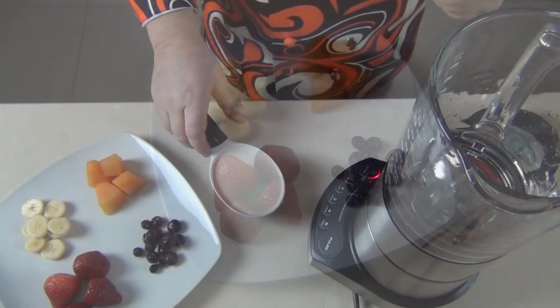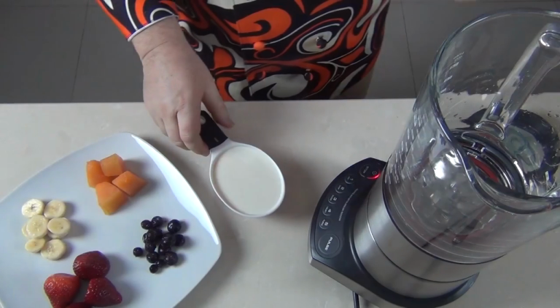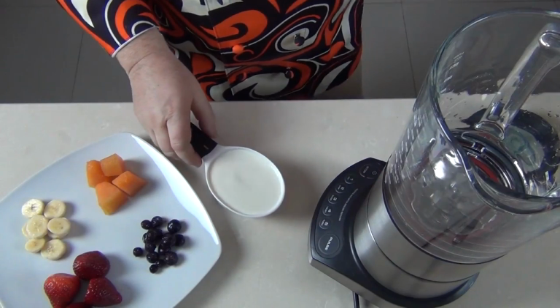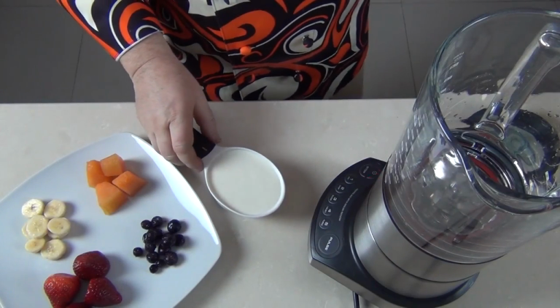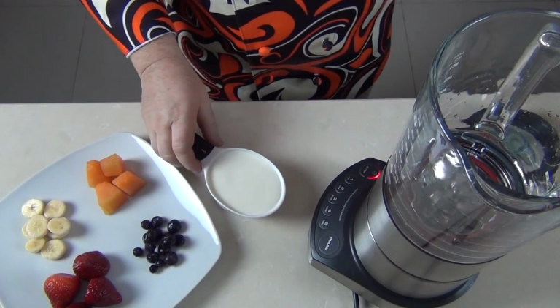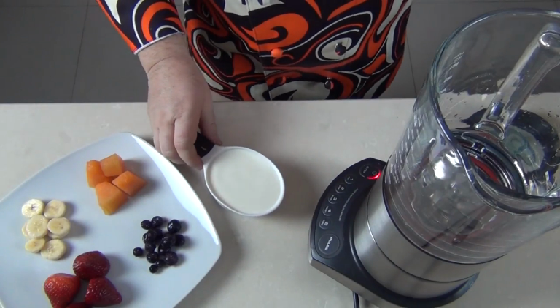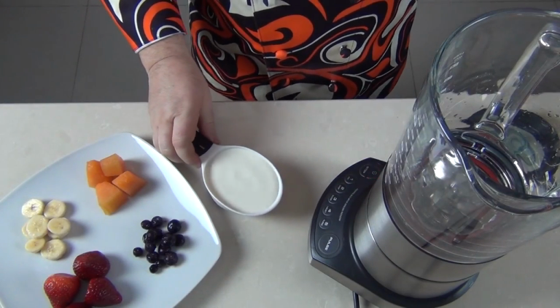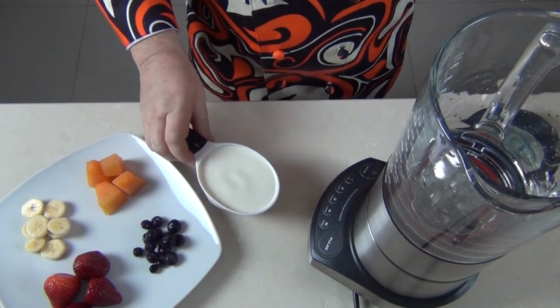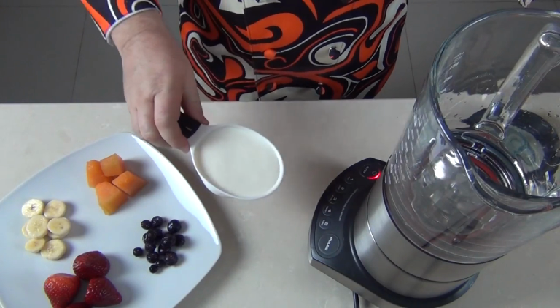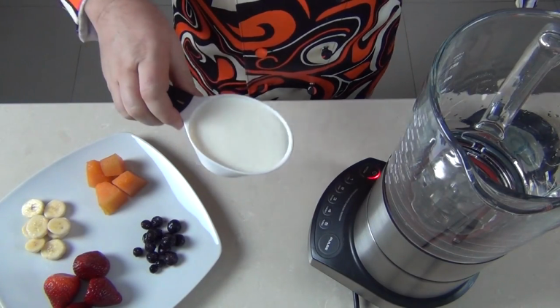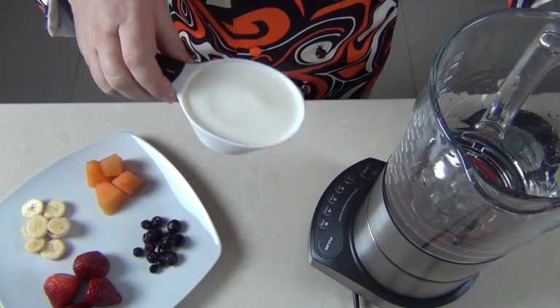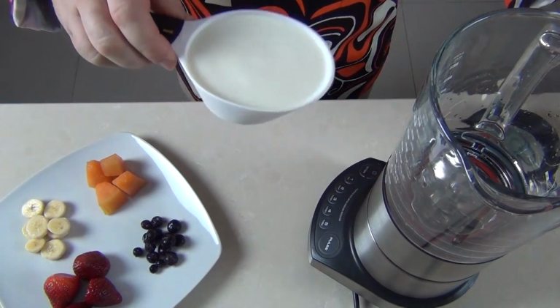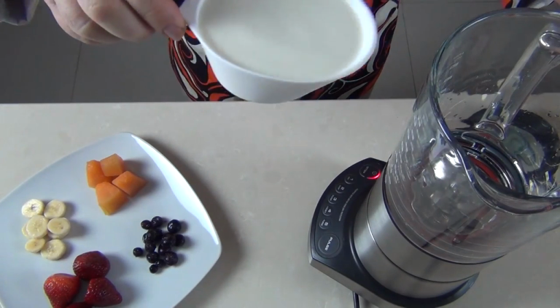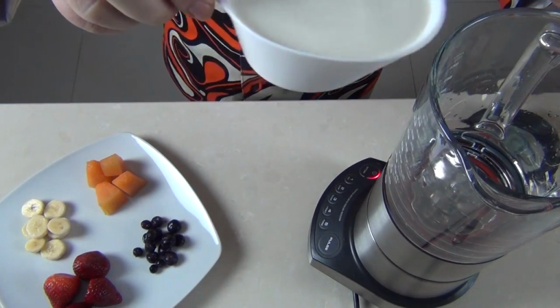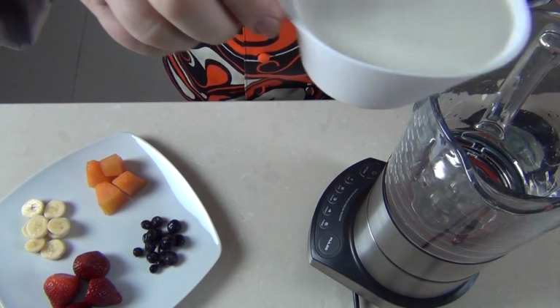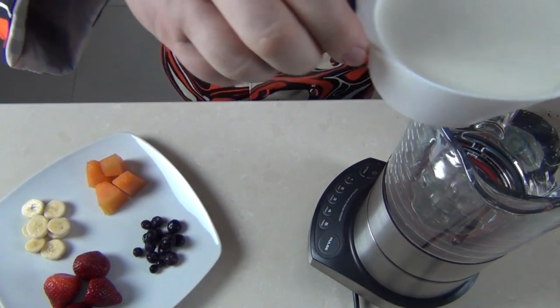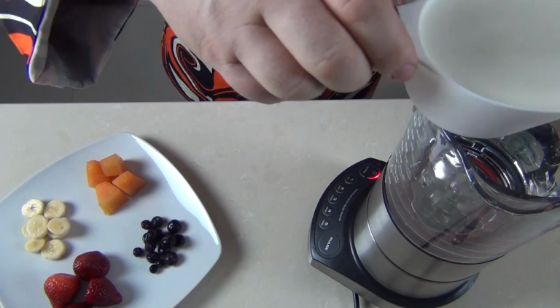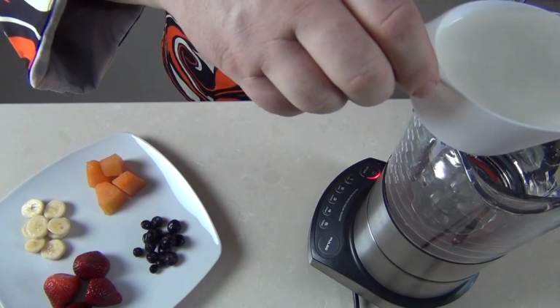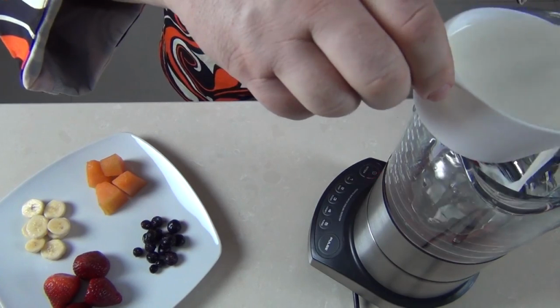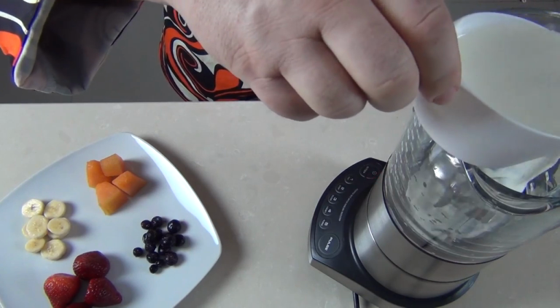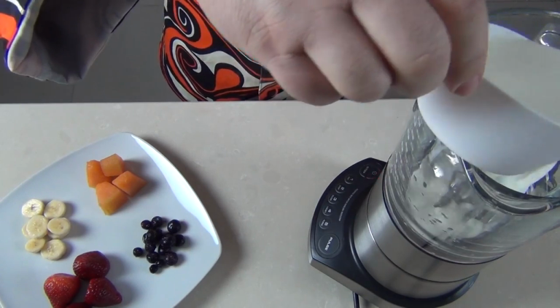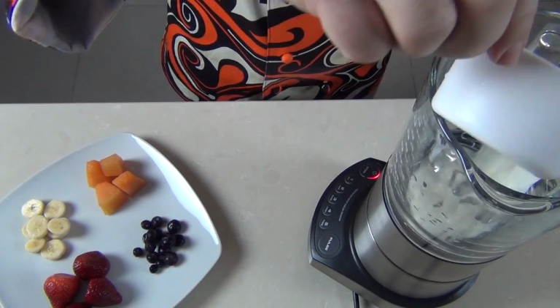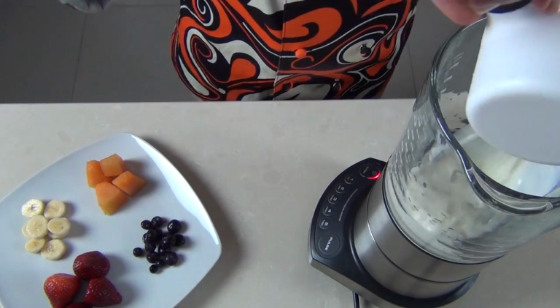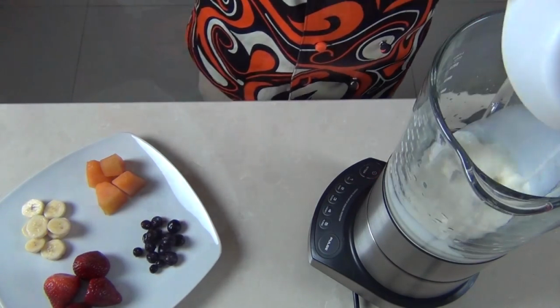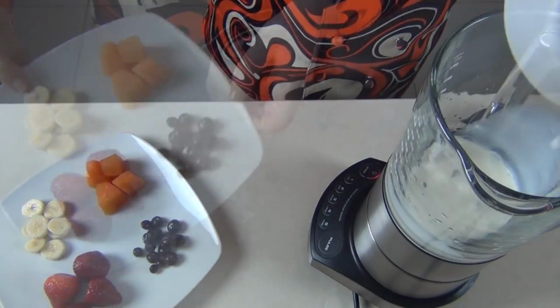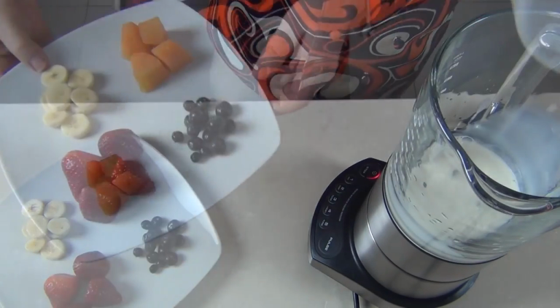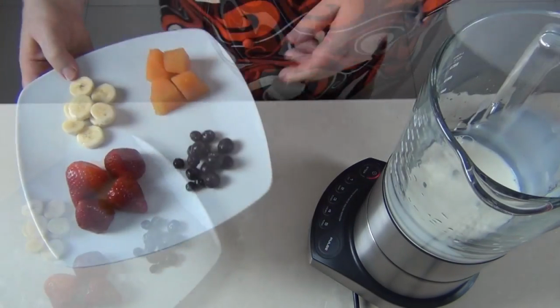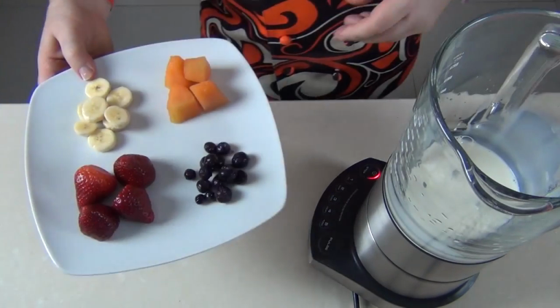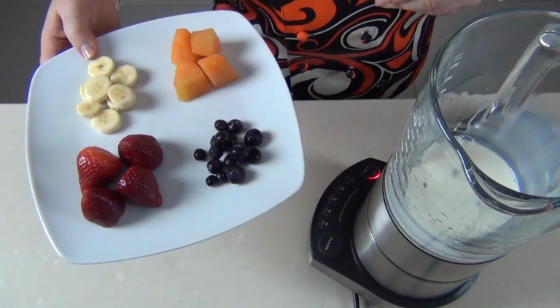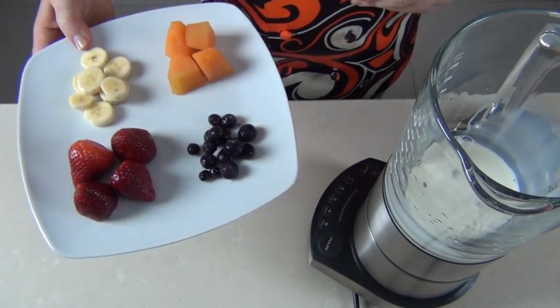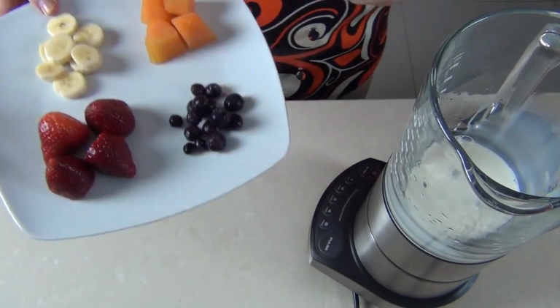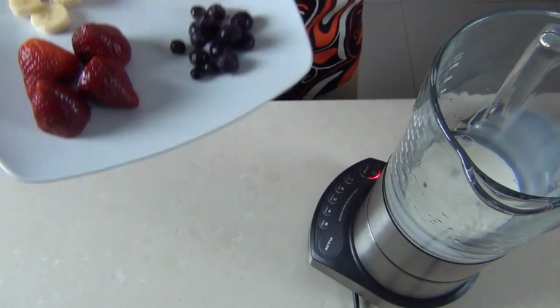So our tutti frutti is going to consist of one cup of full cream chilled milk, then in go our fruits.